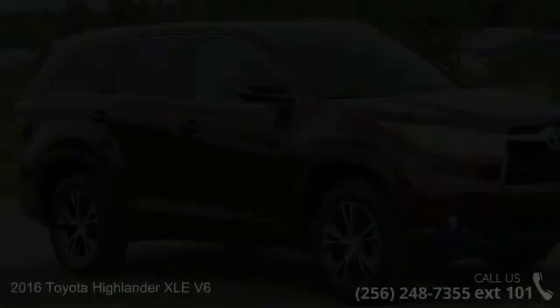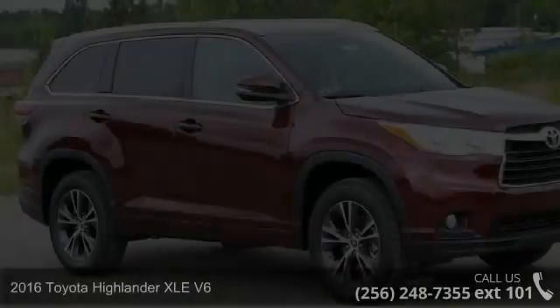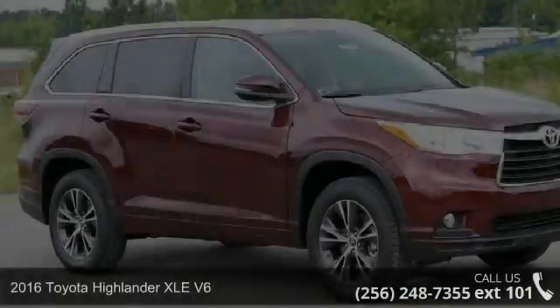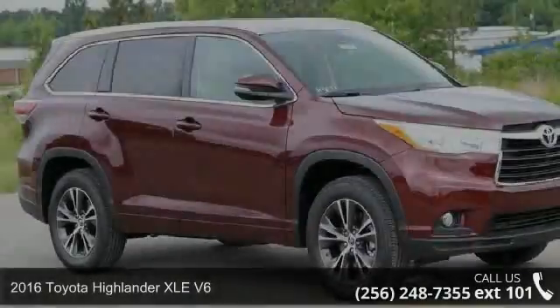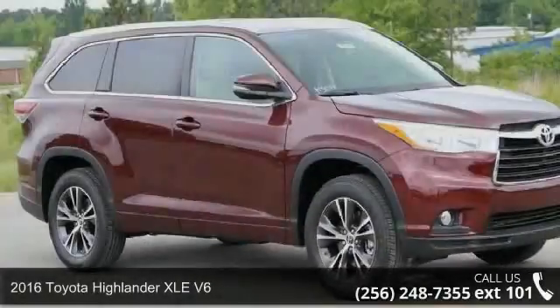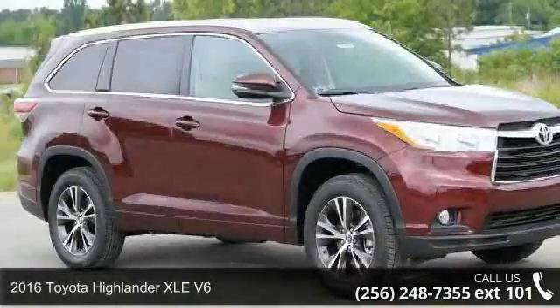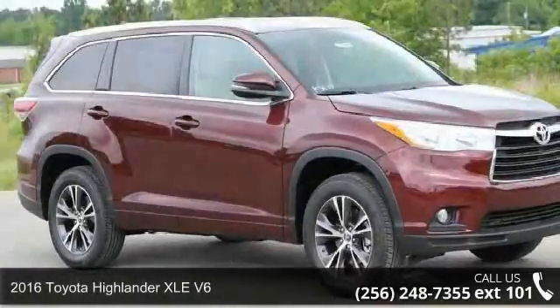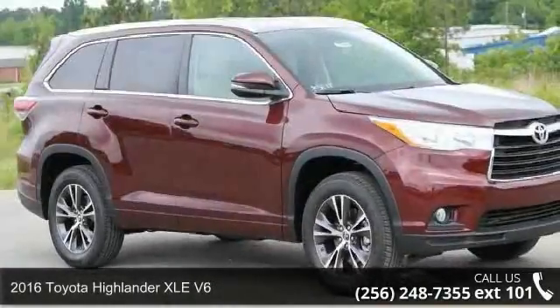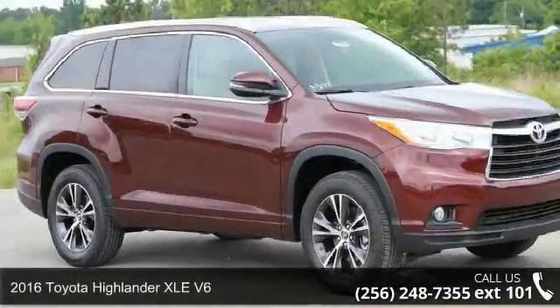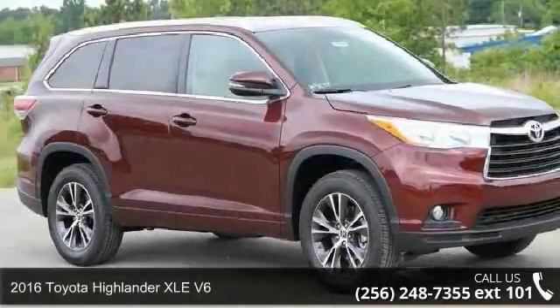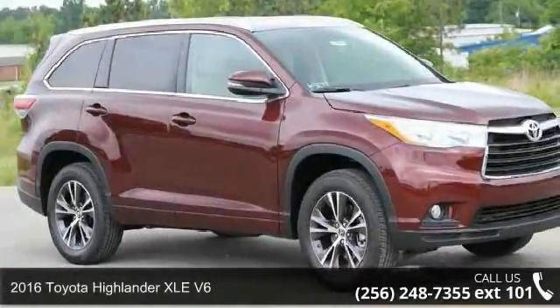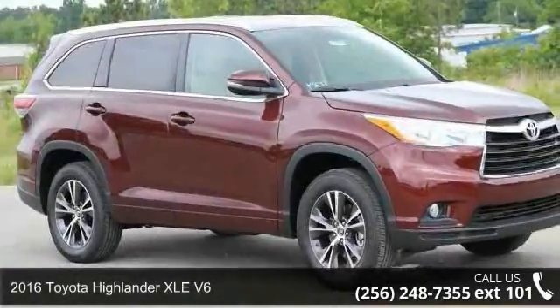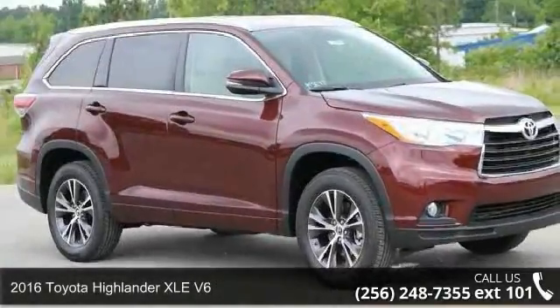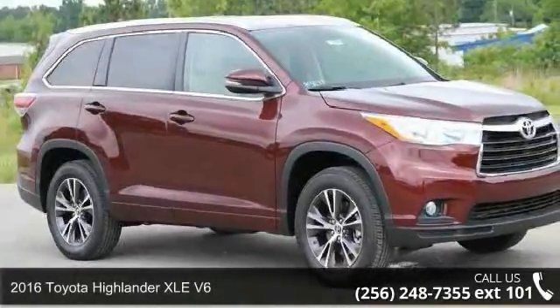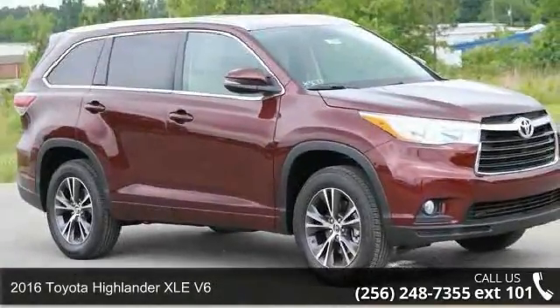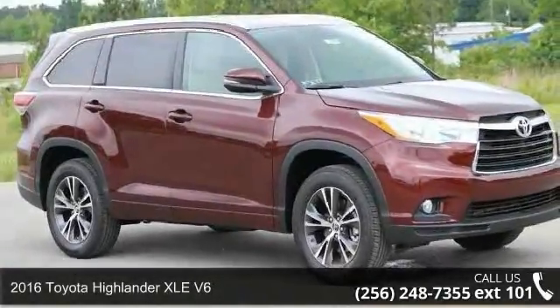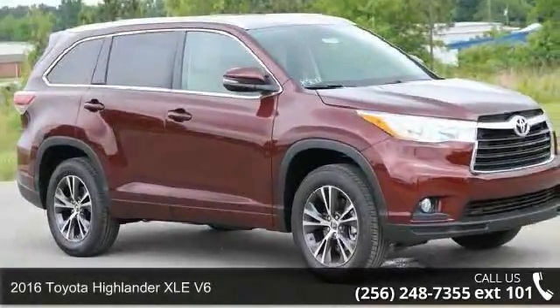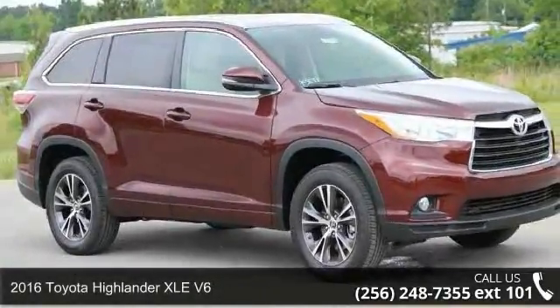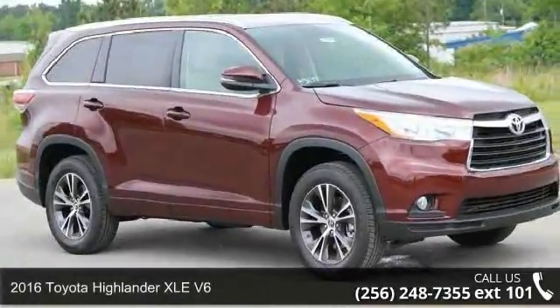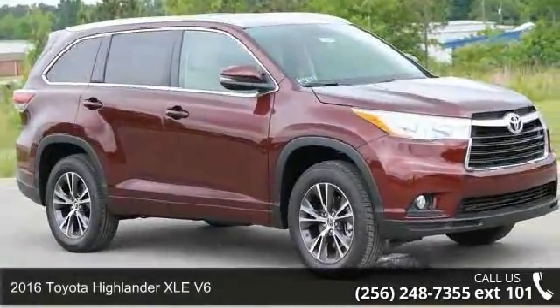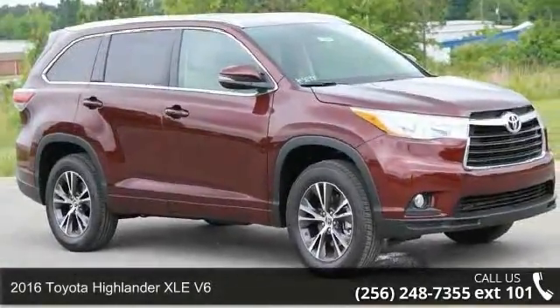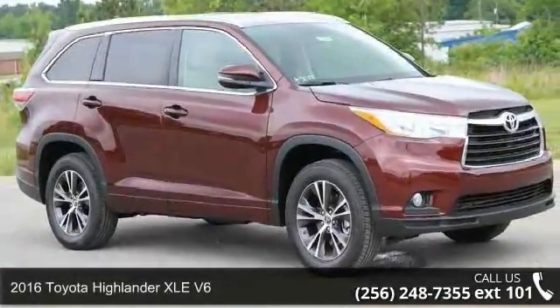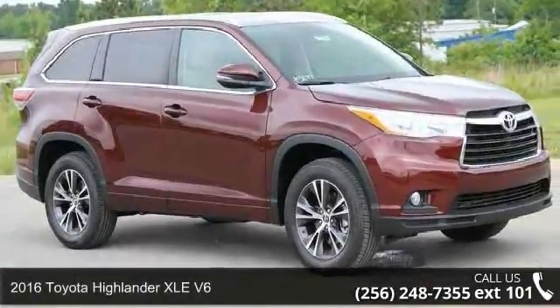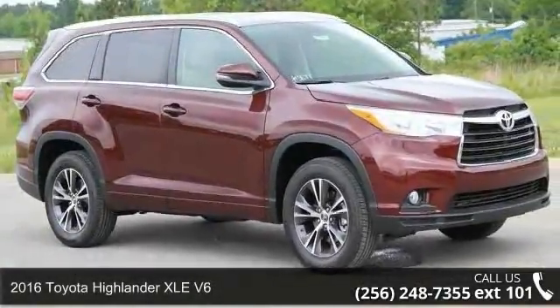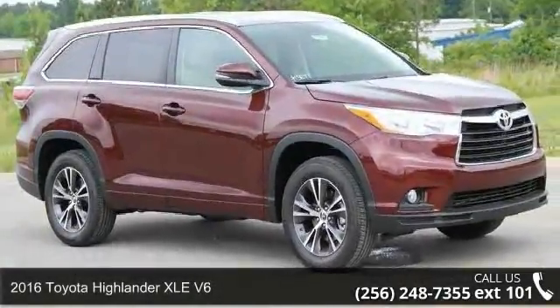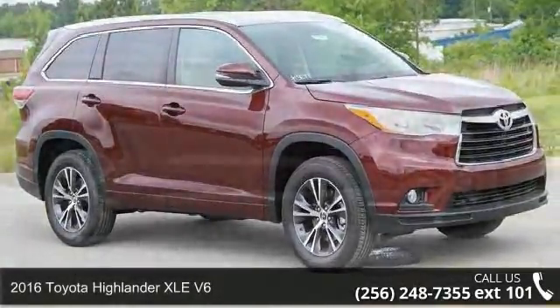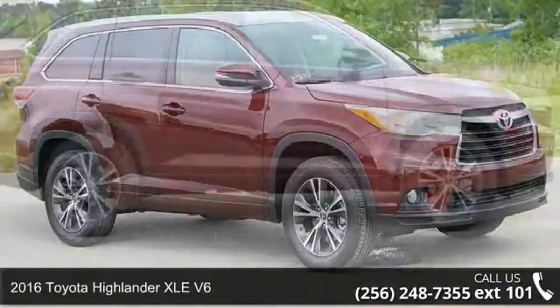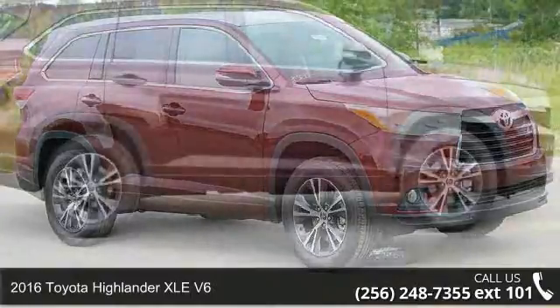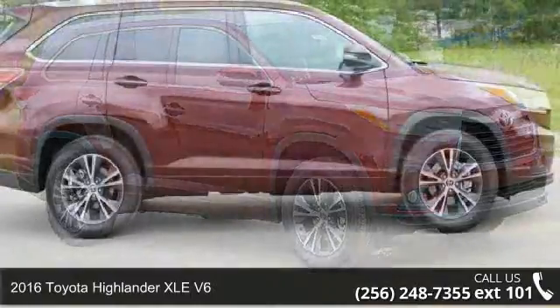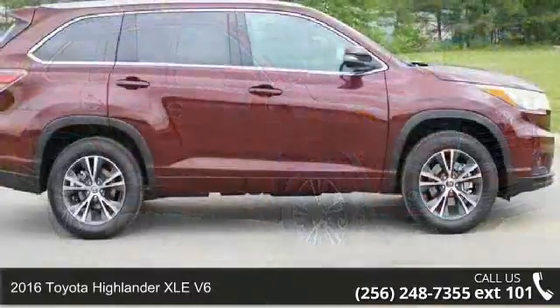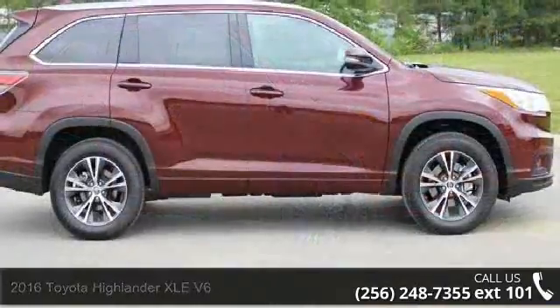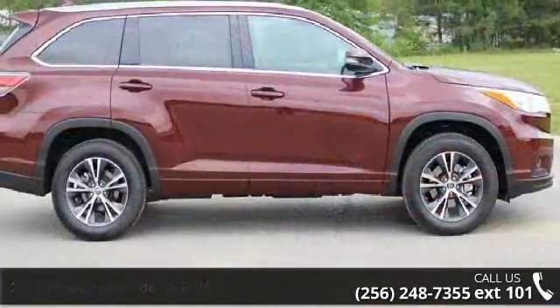Imagine yourself in this 2016 Toyota Highlander. This may be the set of wheels you've been looking for.